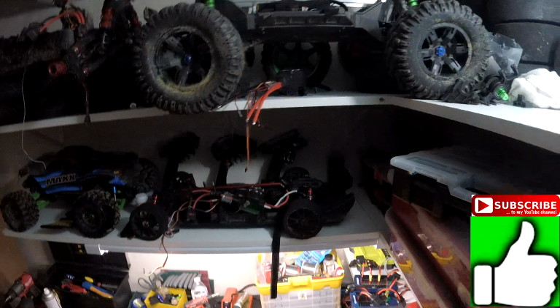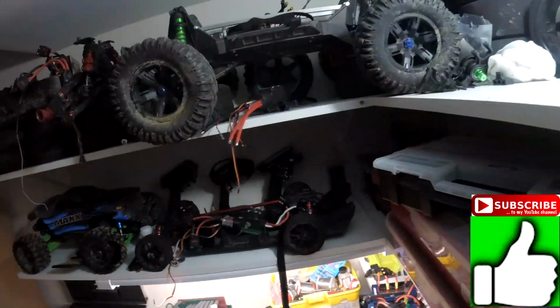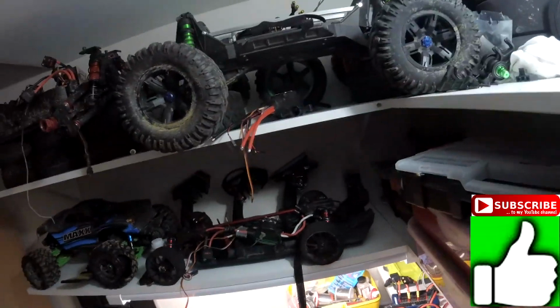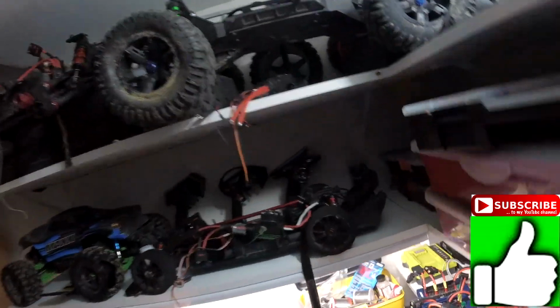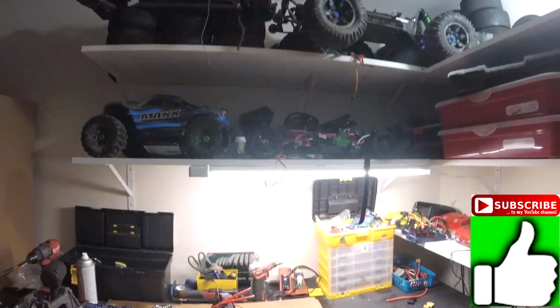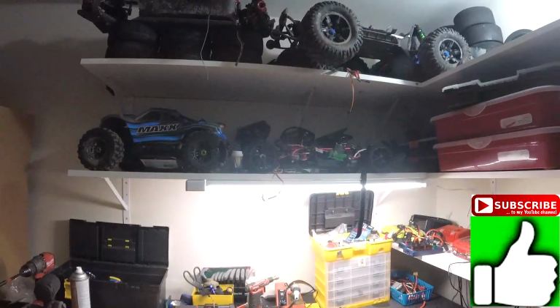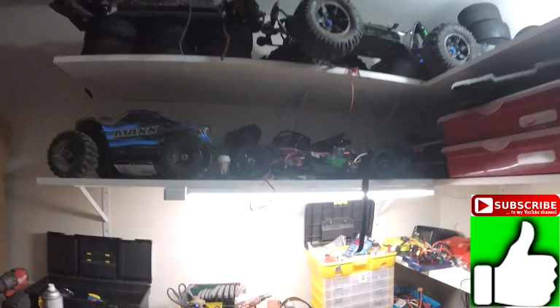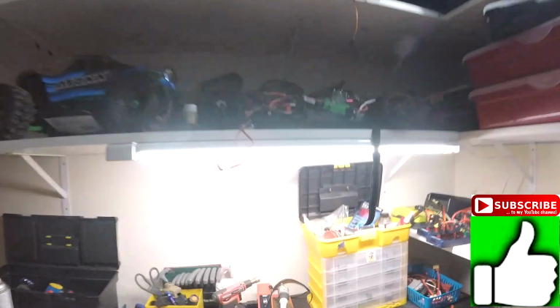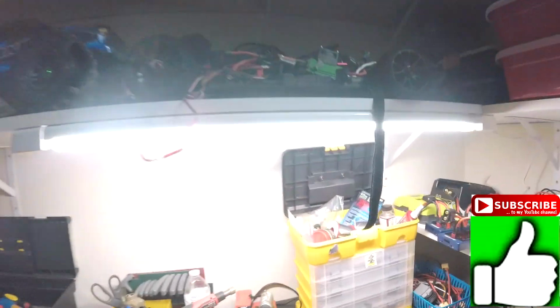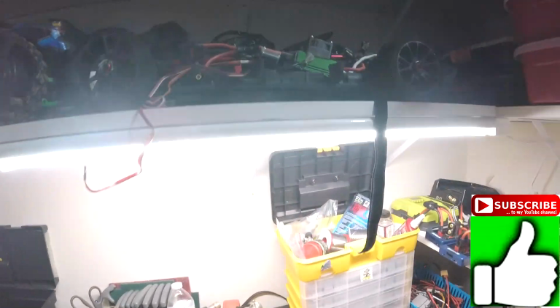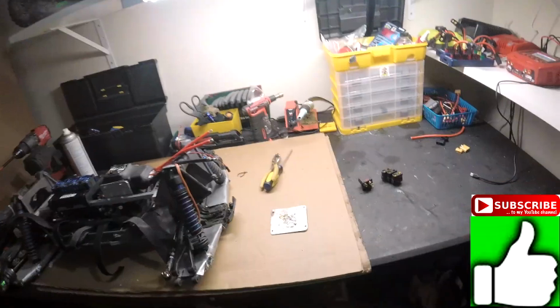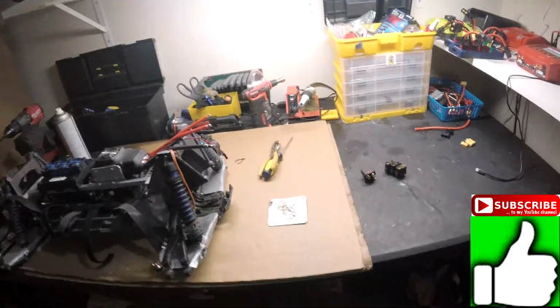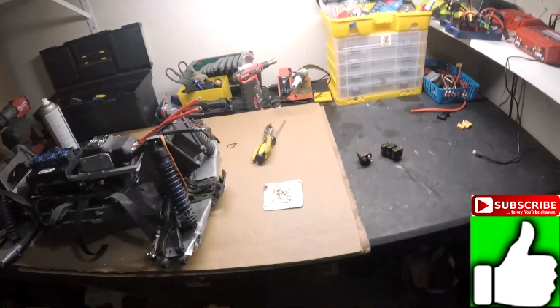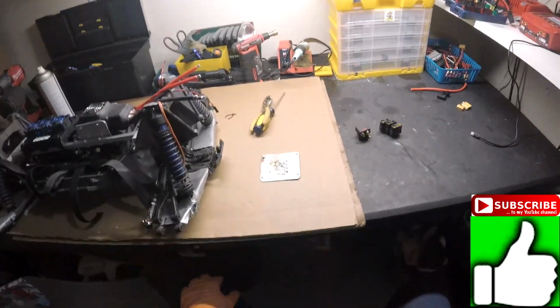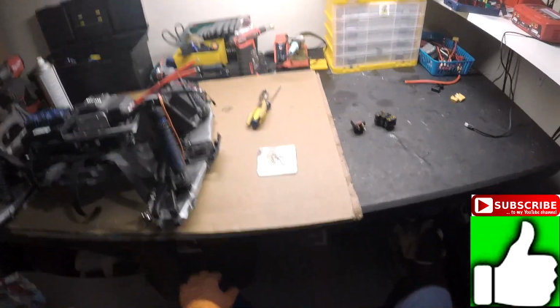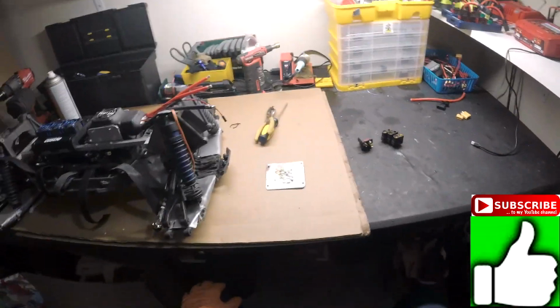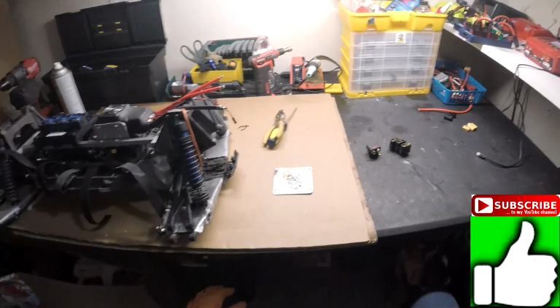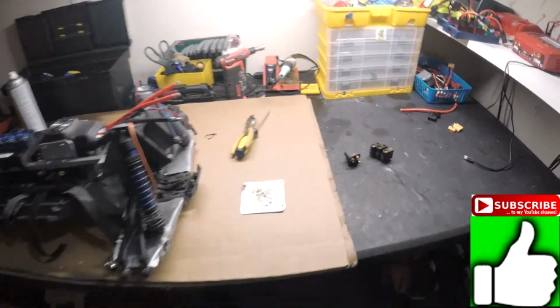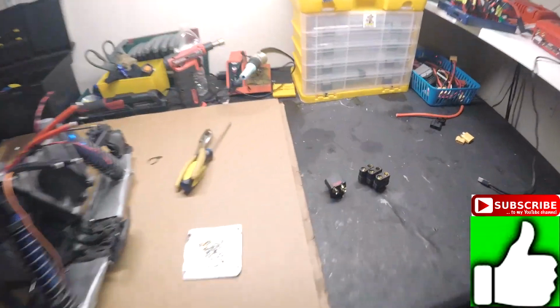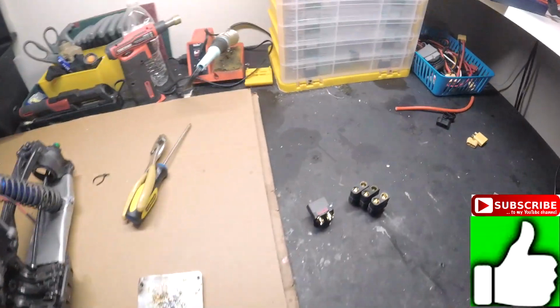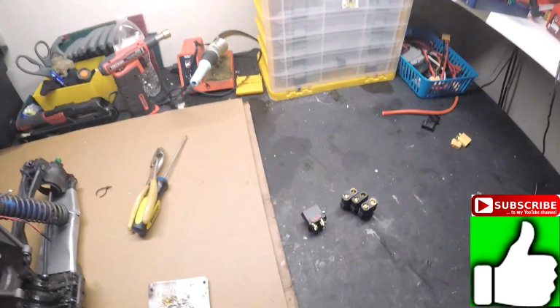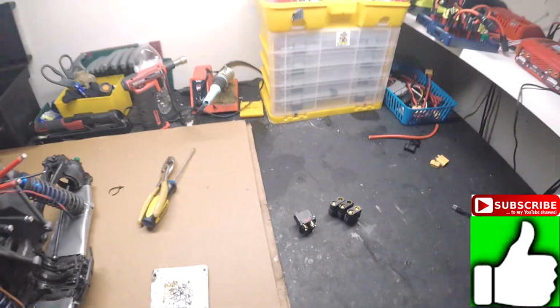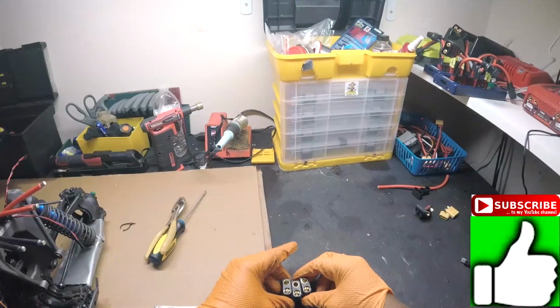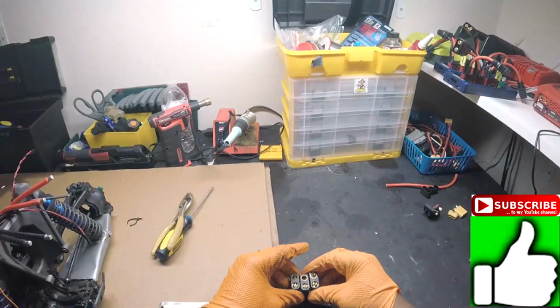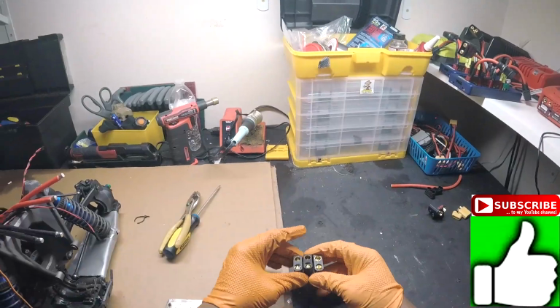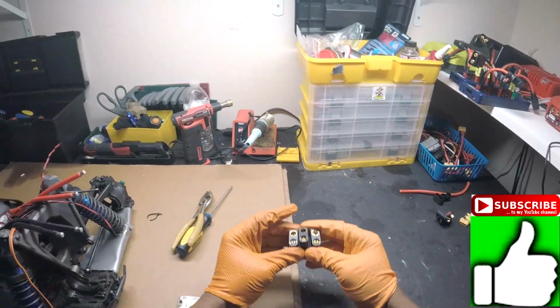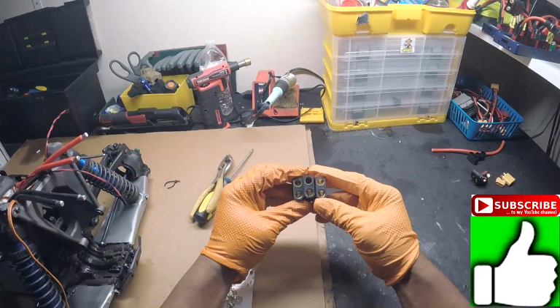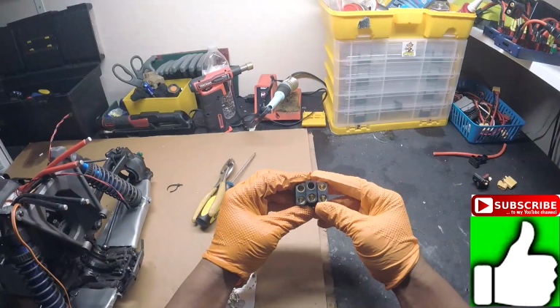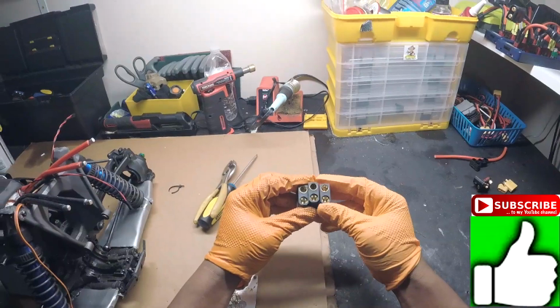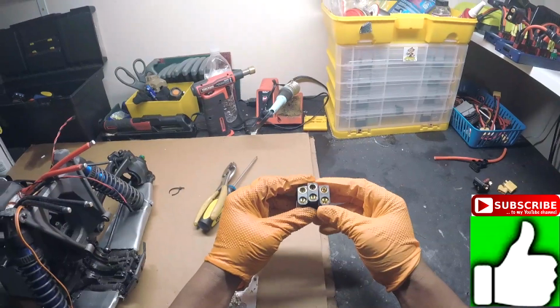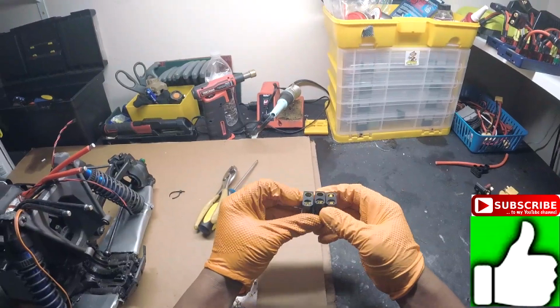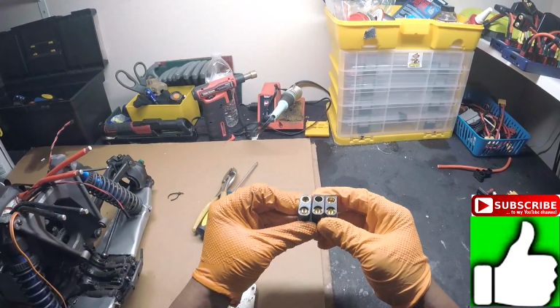What's up y'all? Jason checking in. Today we're just going to do a little video on reusing QSA connectors.